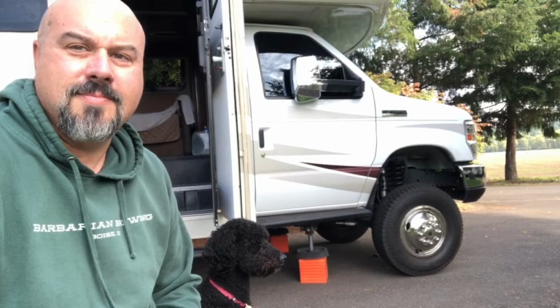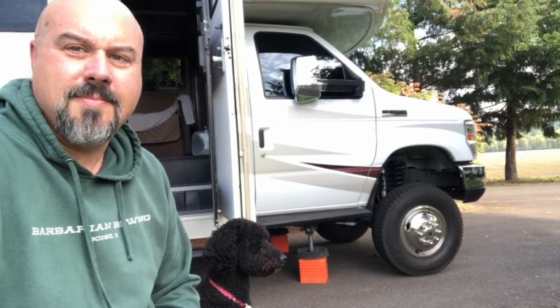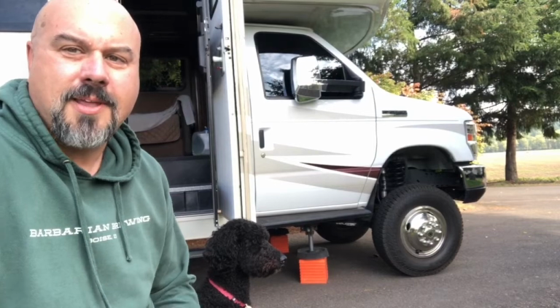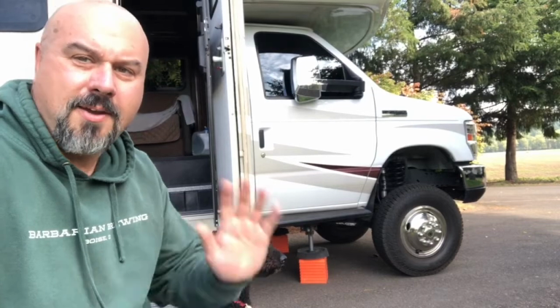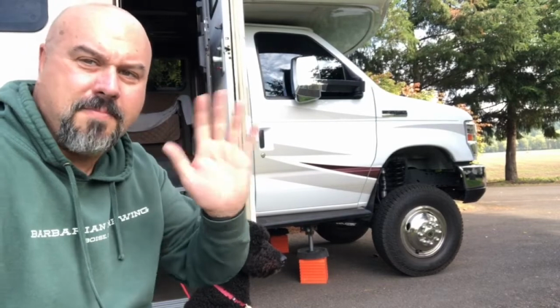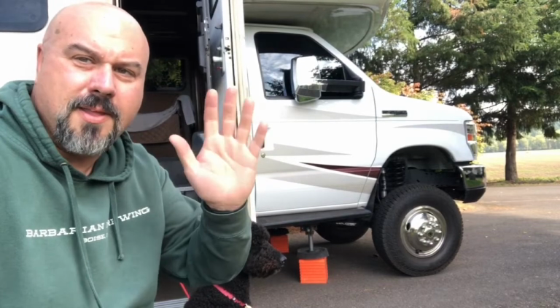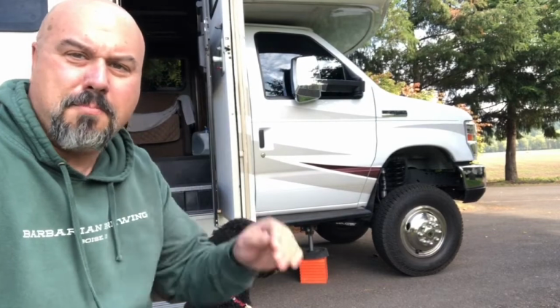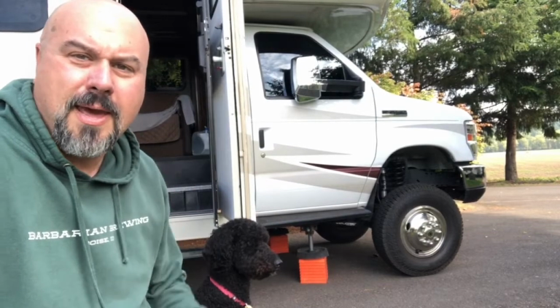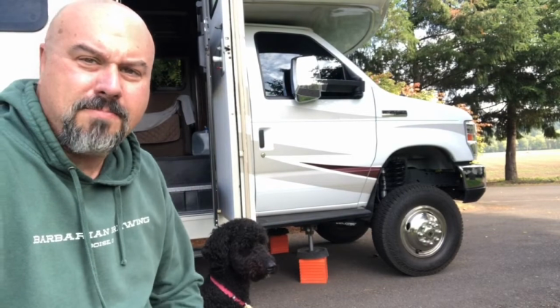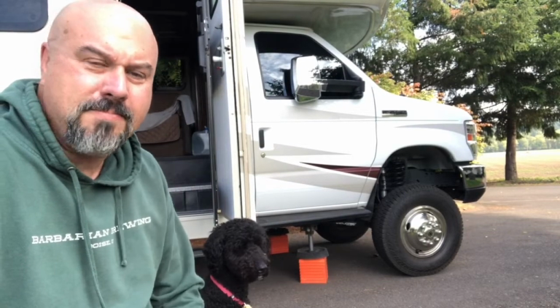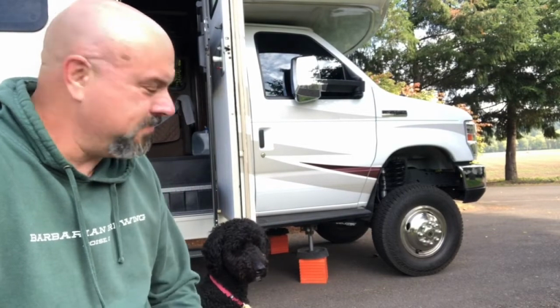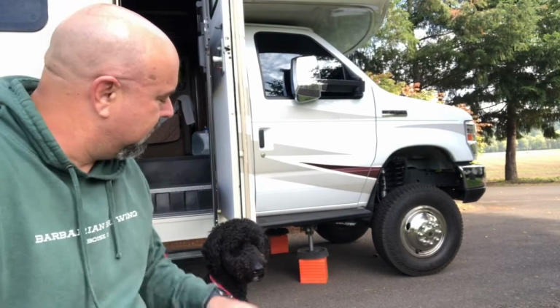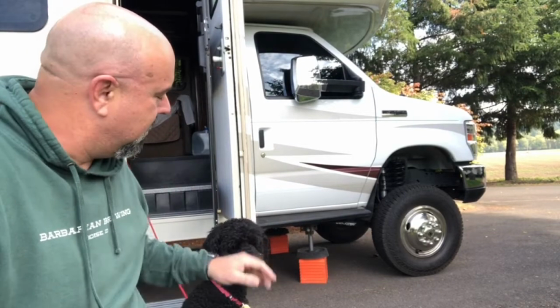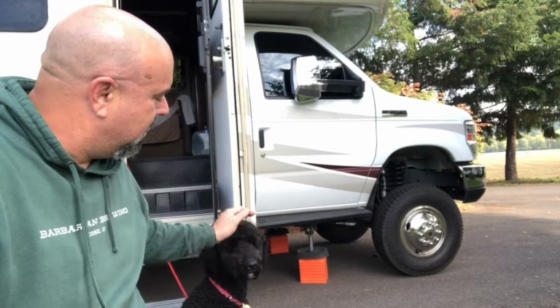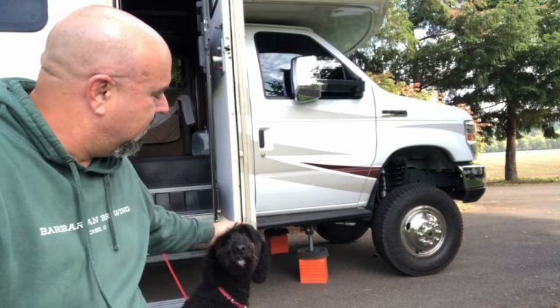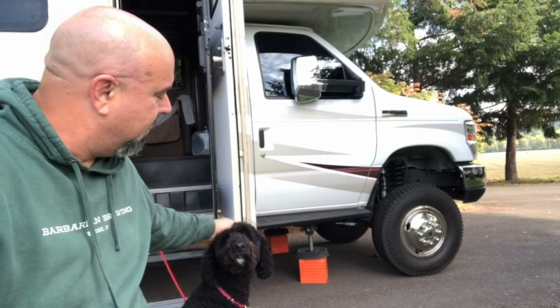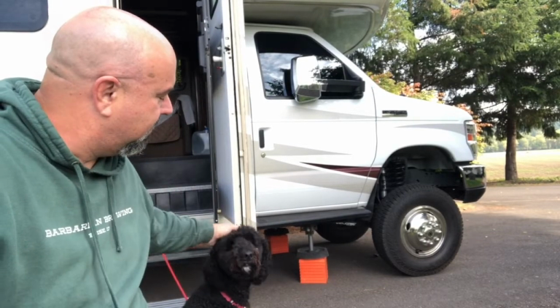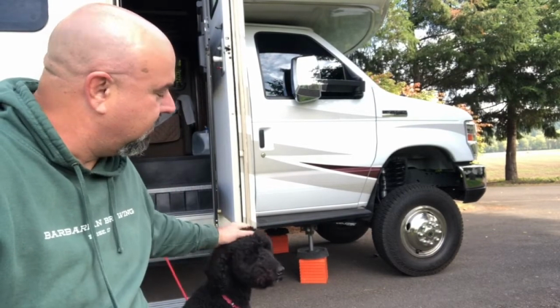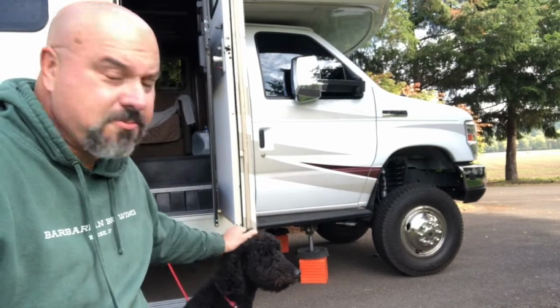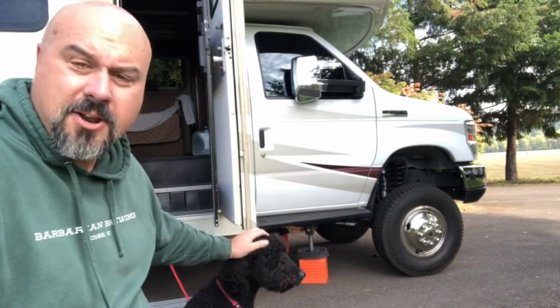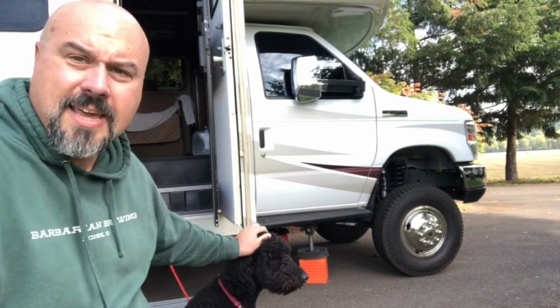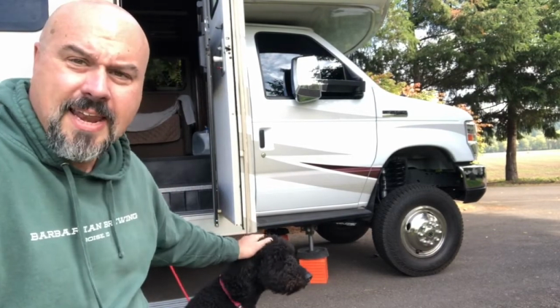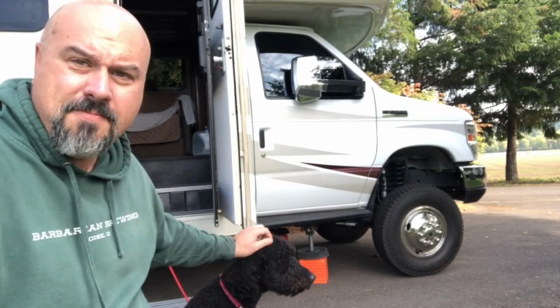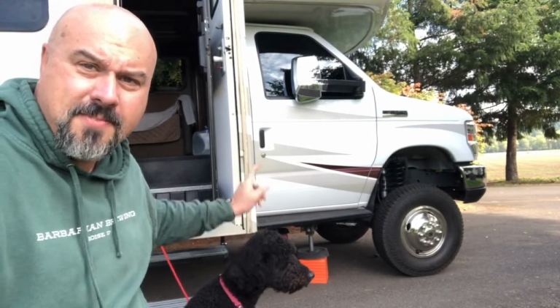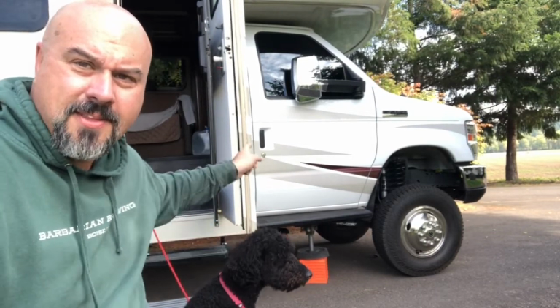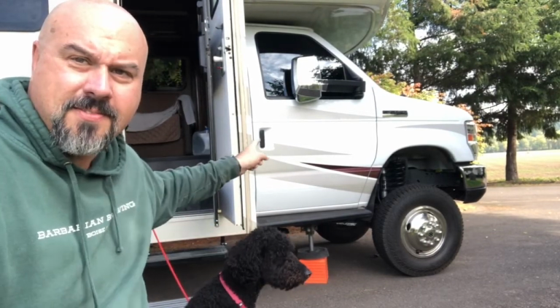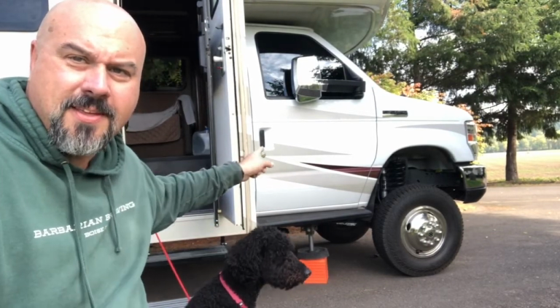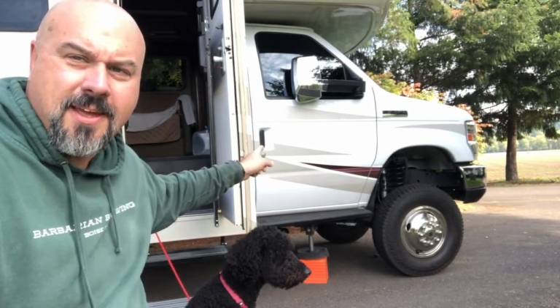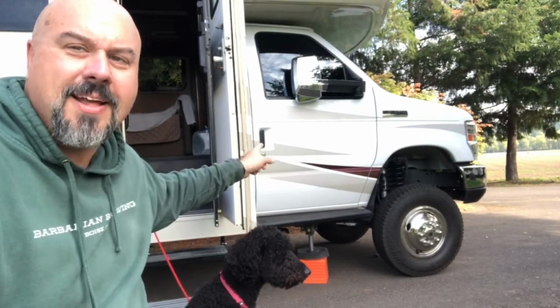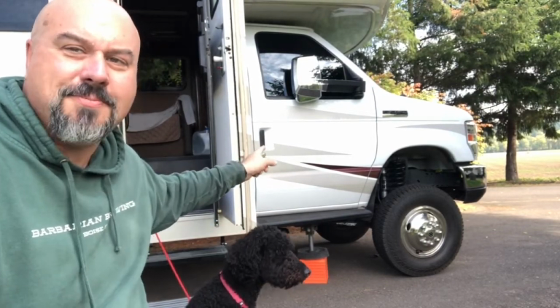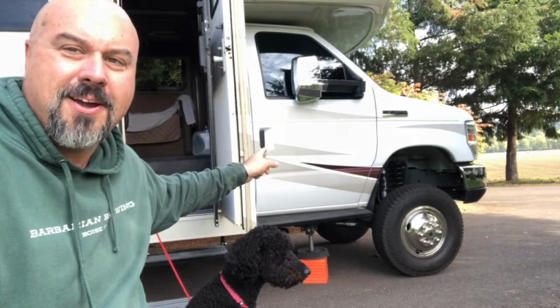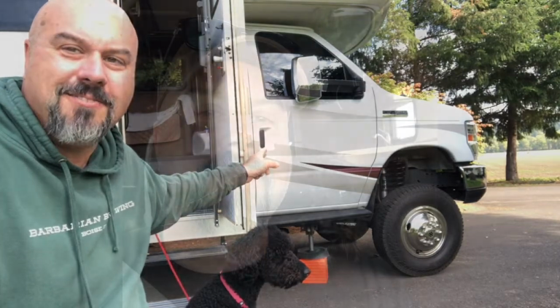Hey, I'm Ben. This is my dog, Kitty, and that's my RV.